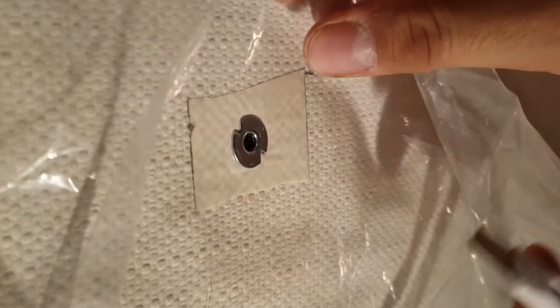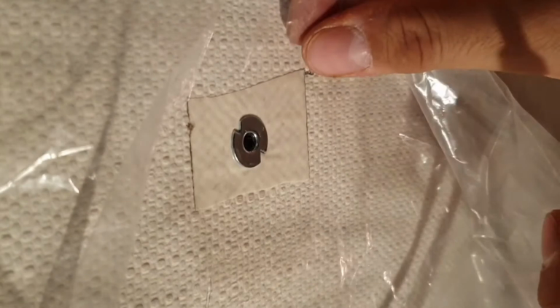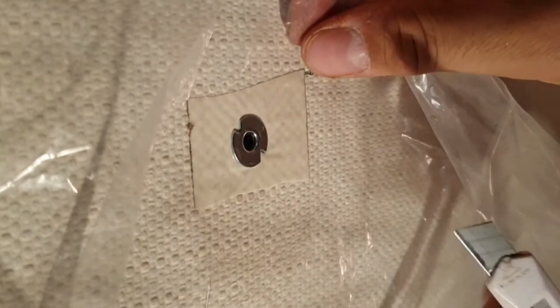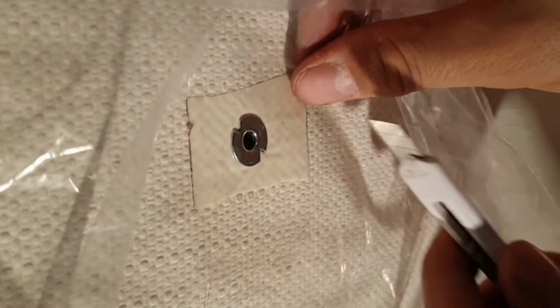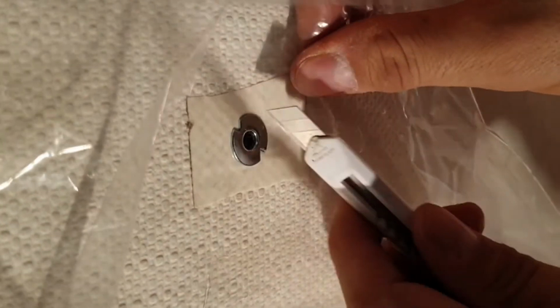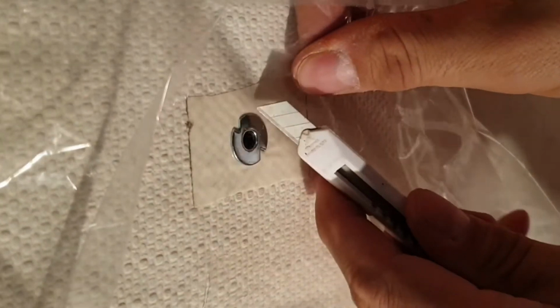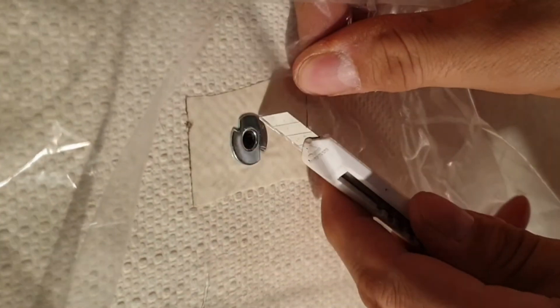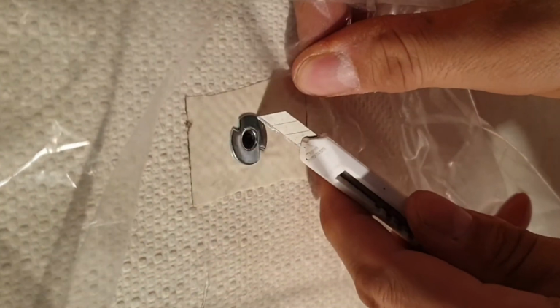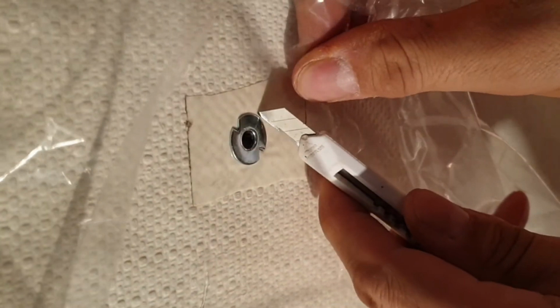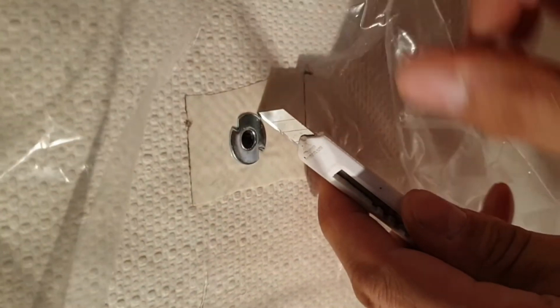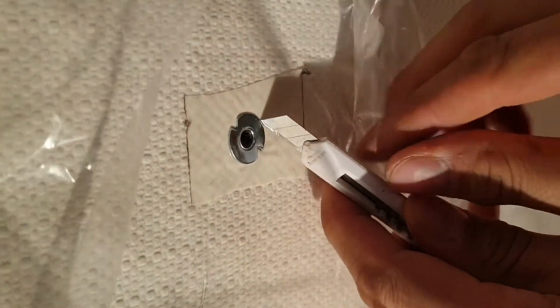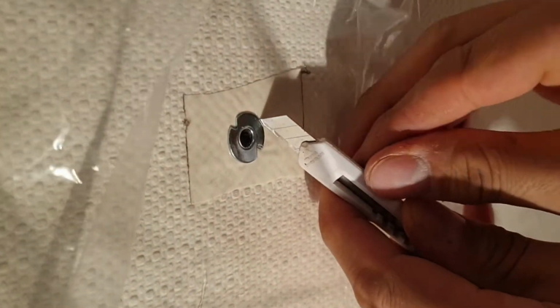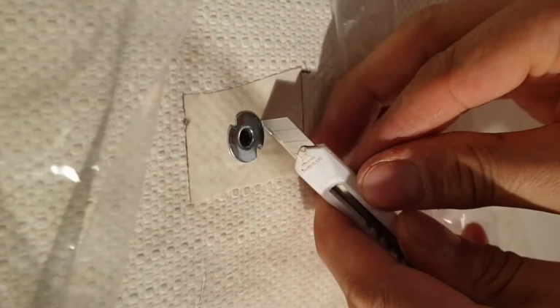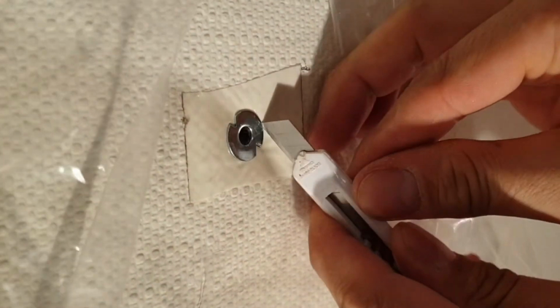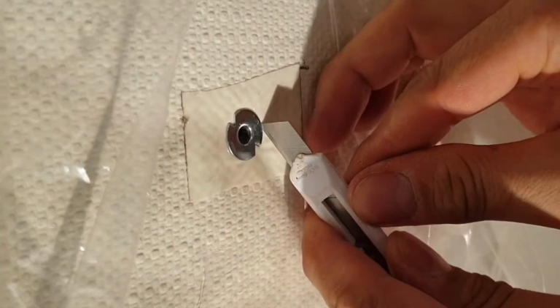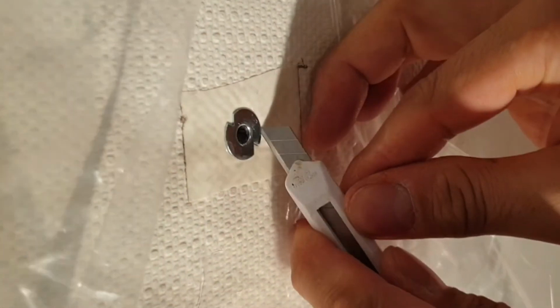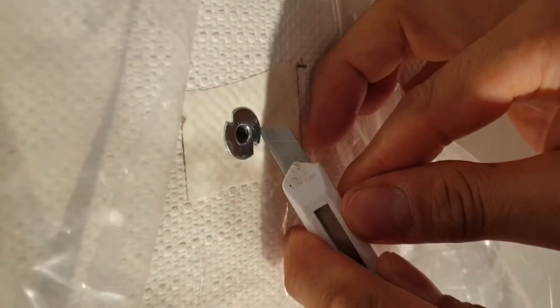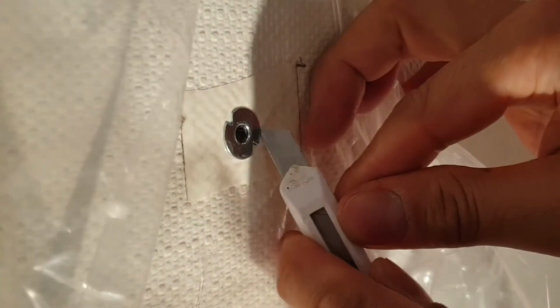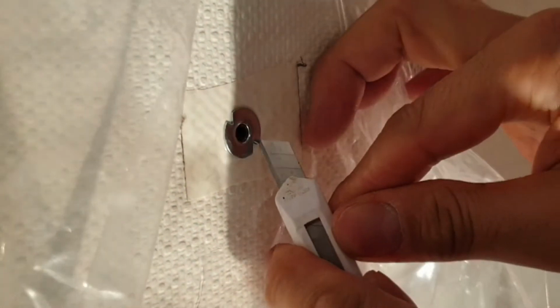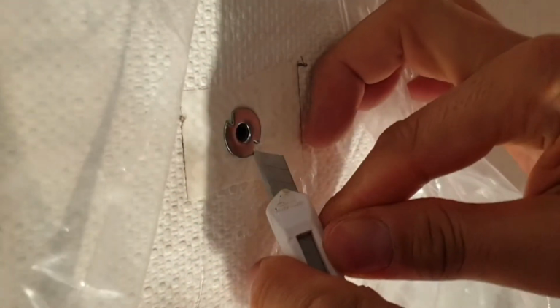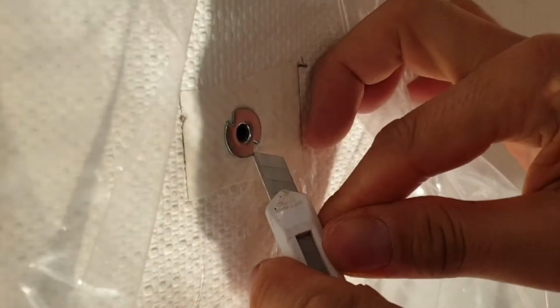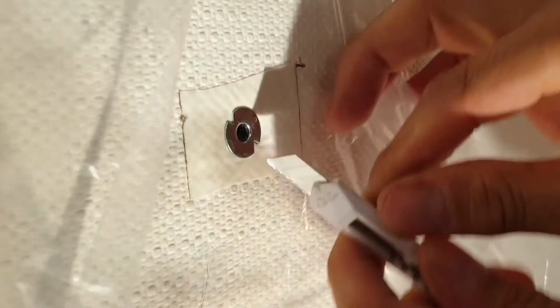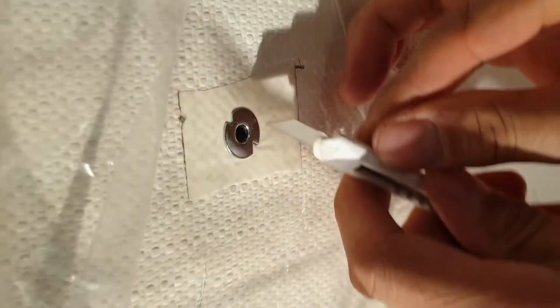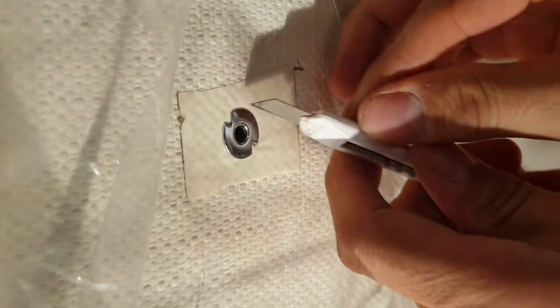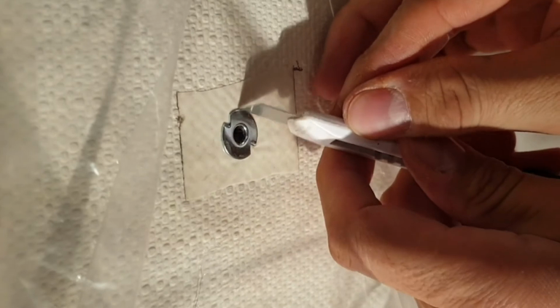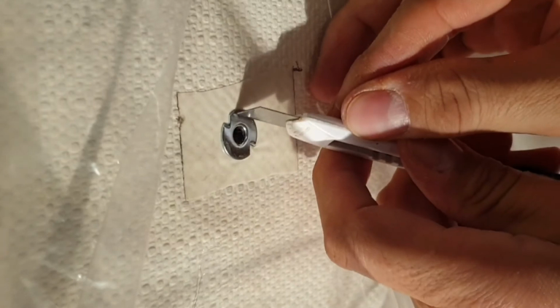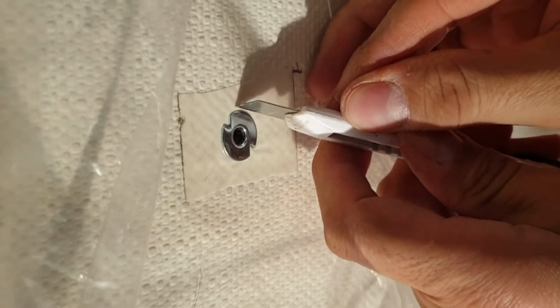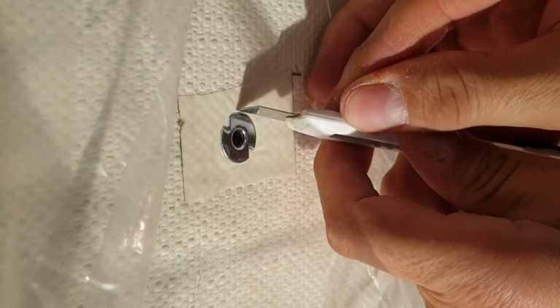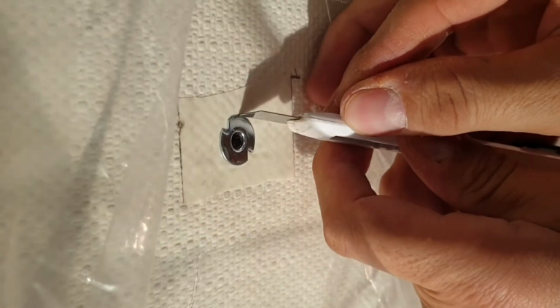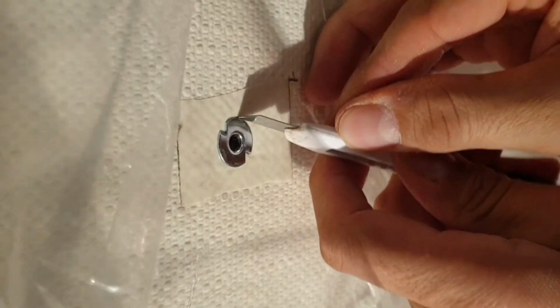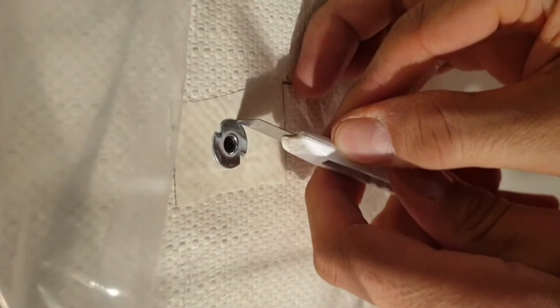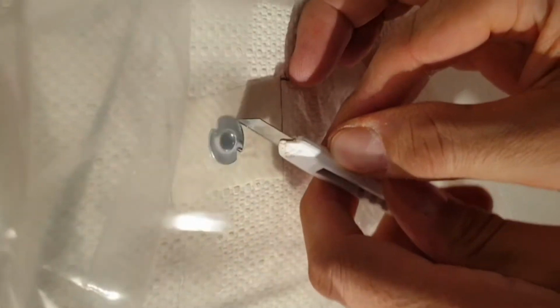Tip 3: to be able to pull the bag away from the wall, cut along the edge of the dowel with a sharp knife.